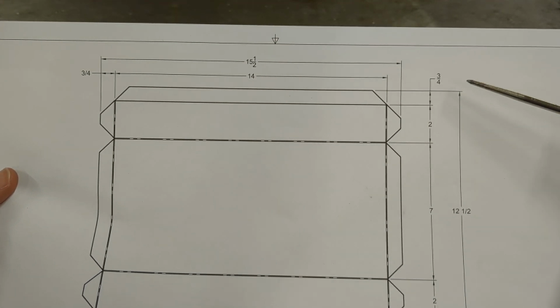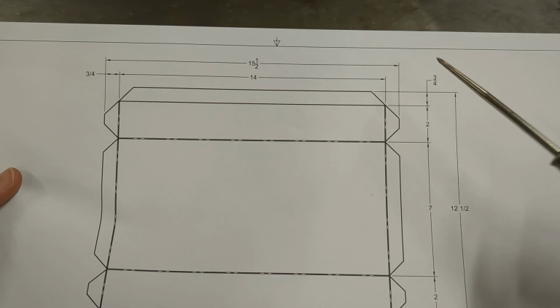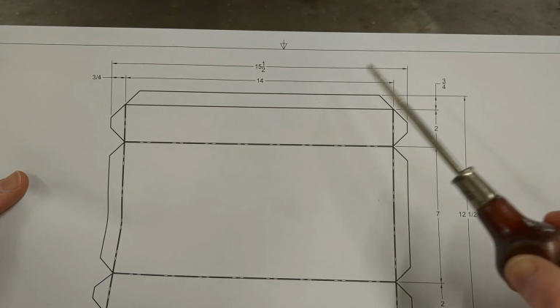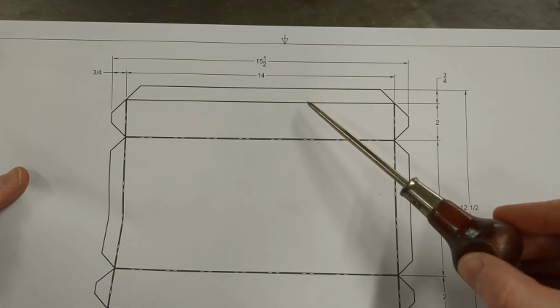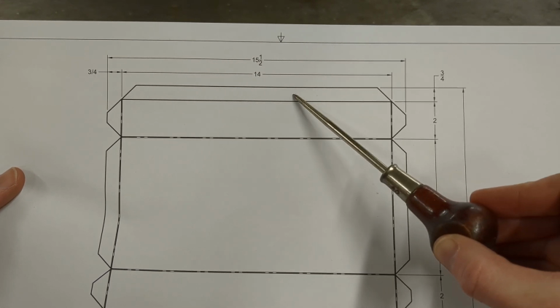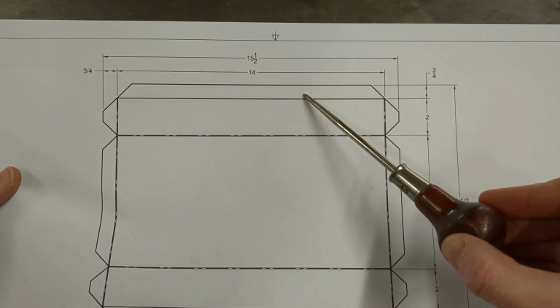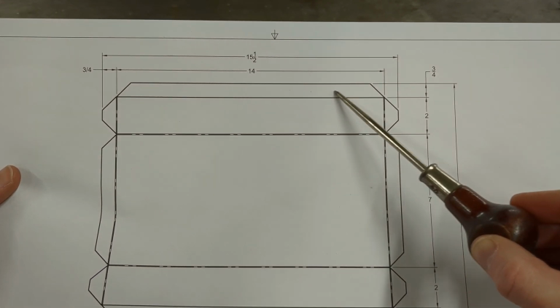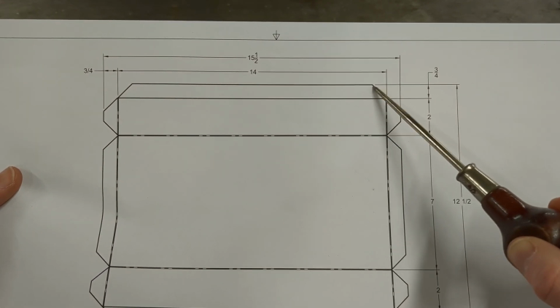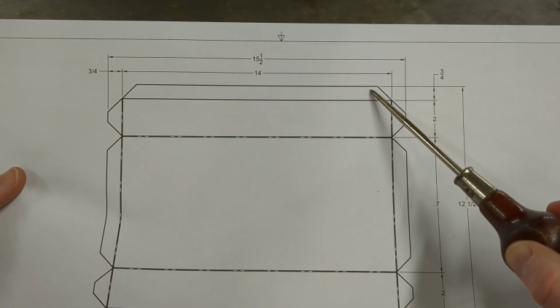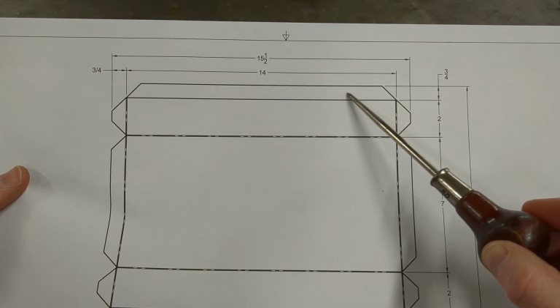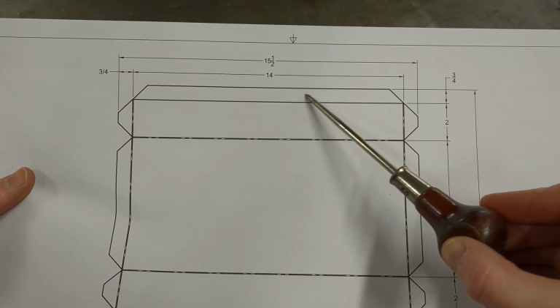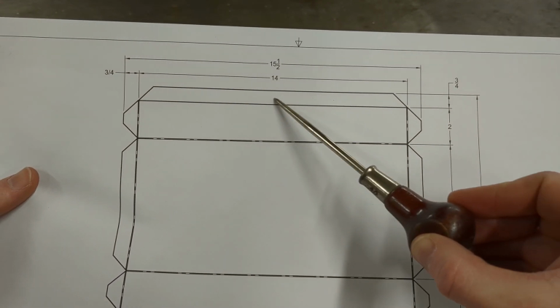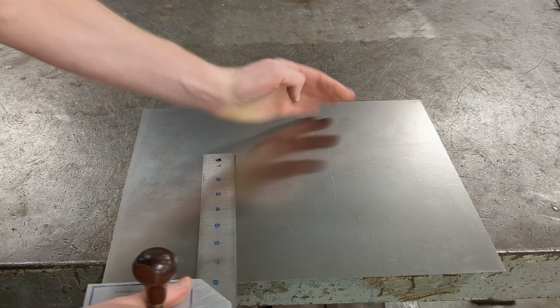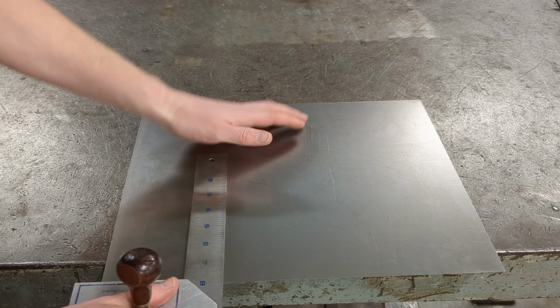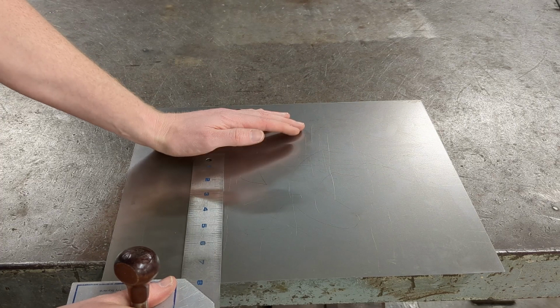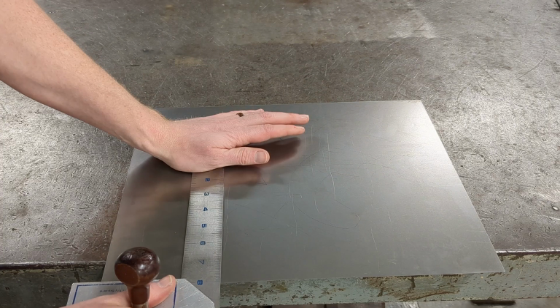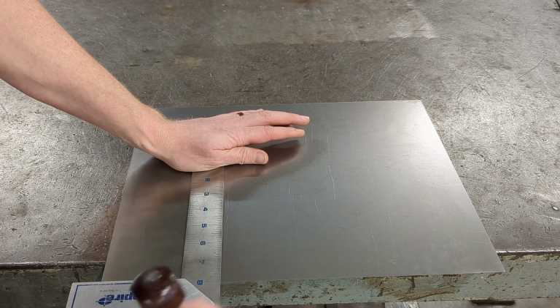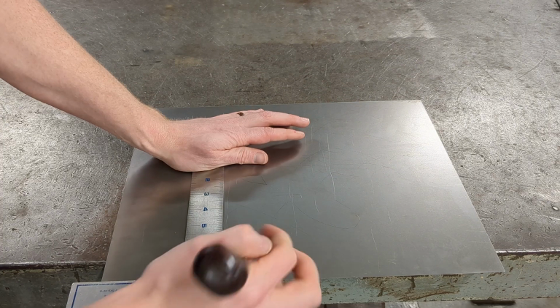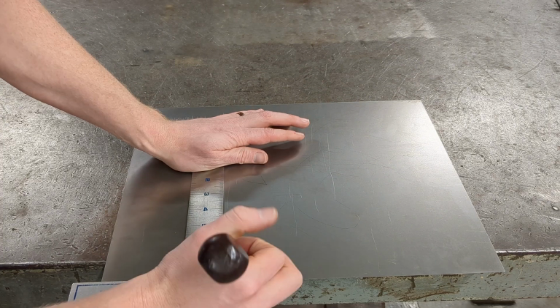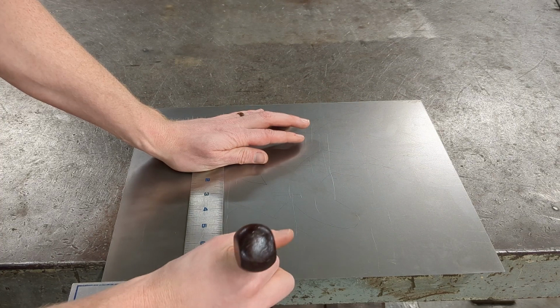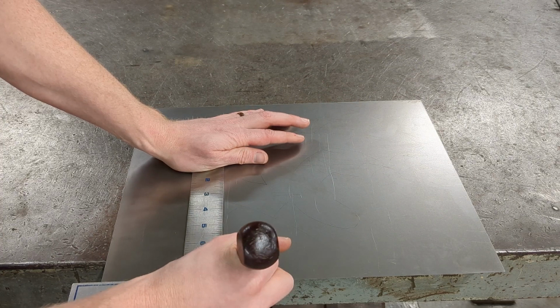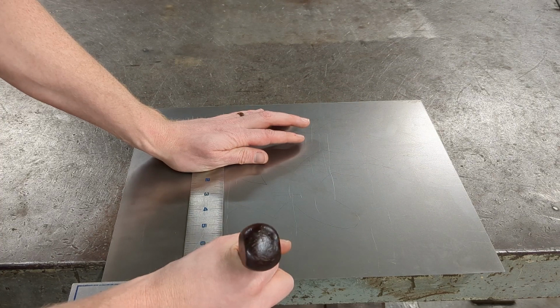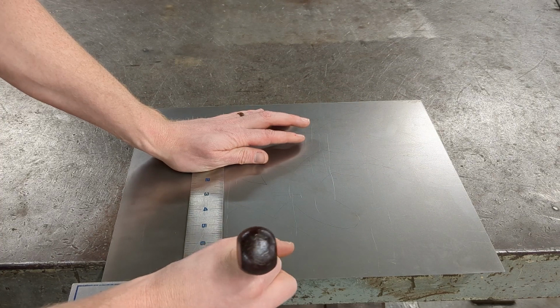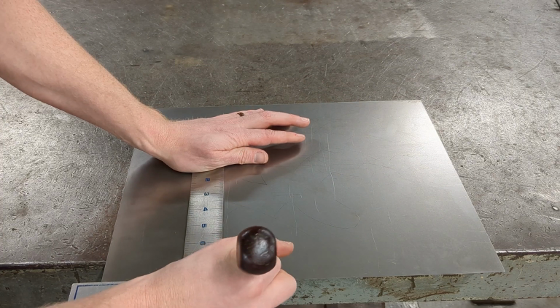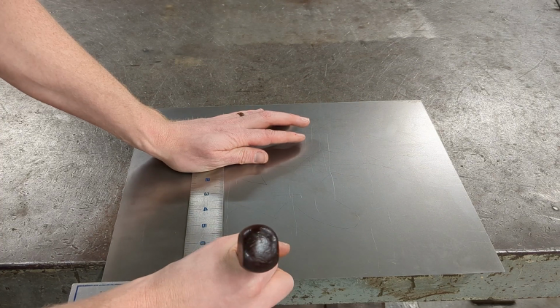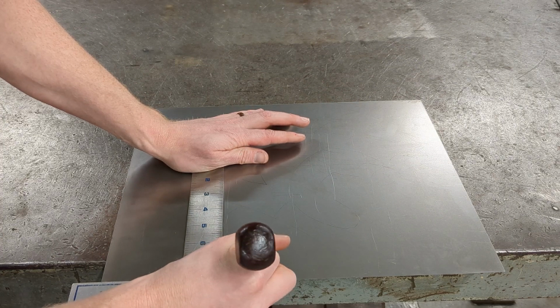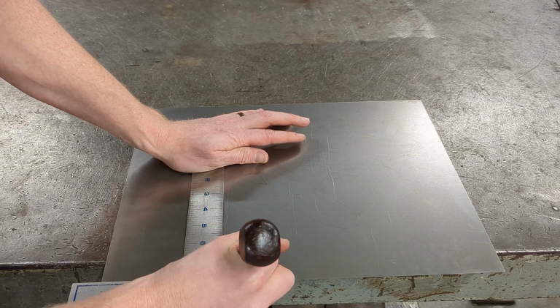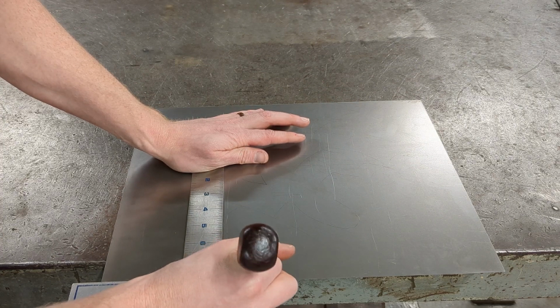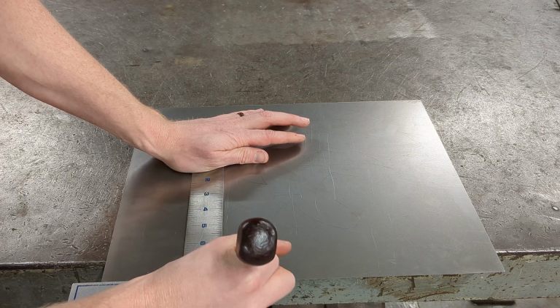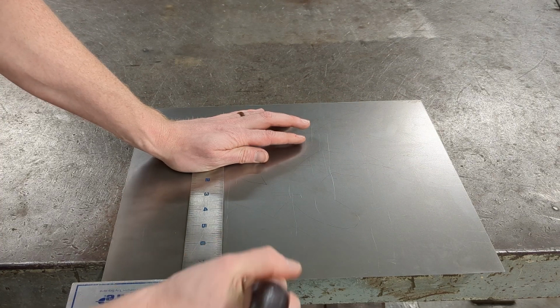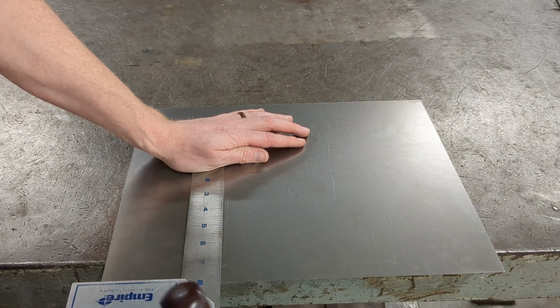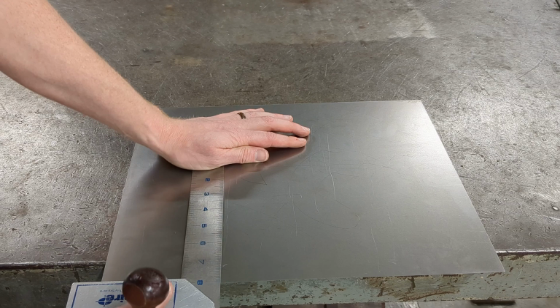We start the layout by marking the hems, which should be three quarters of an inch into the metal from the long edge on both sides.